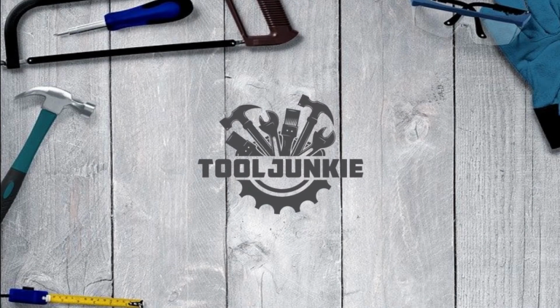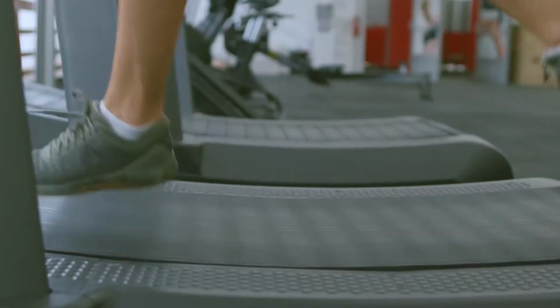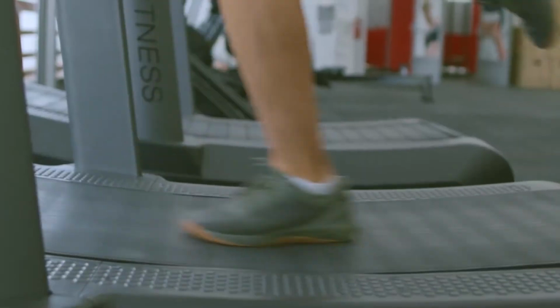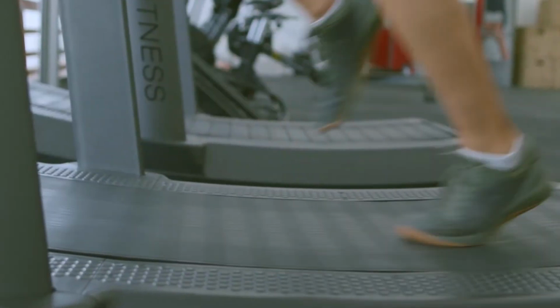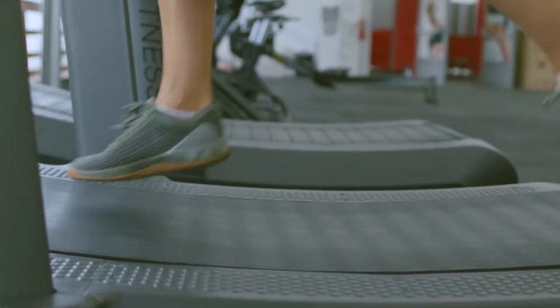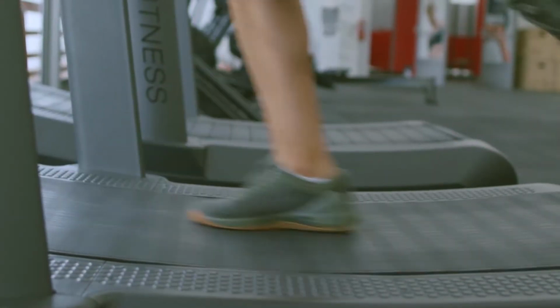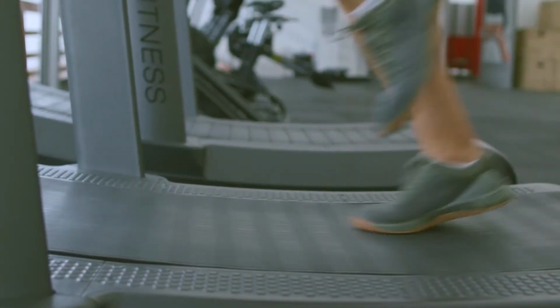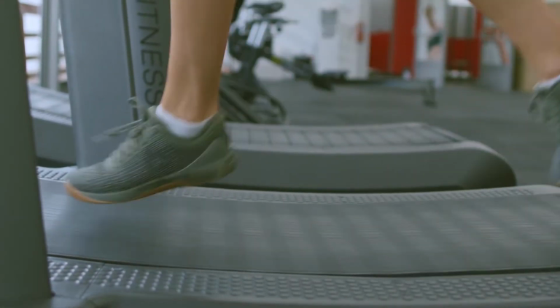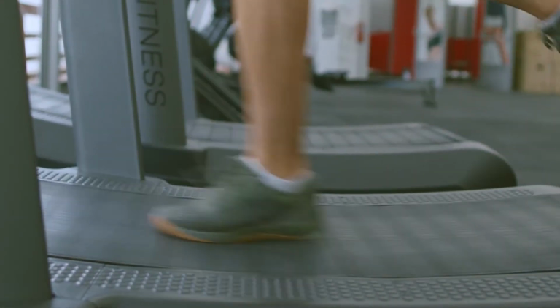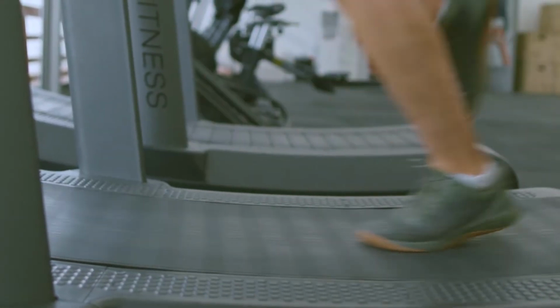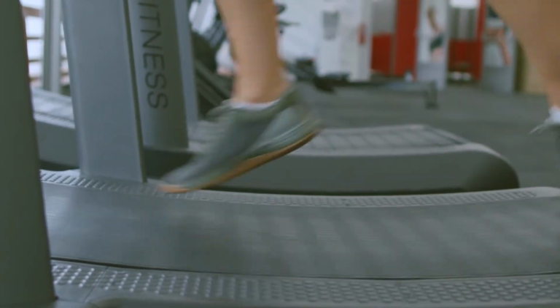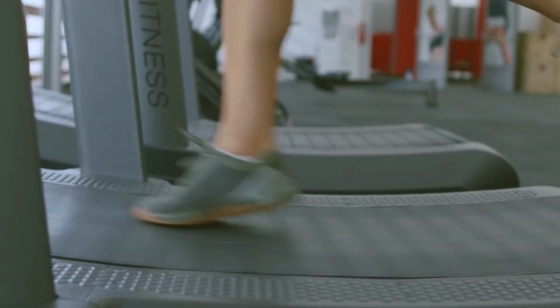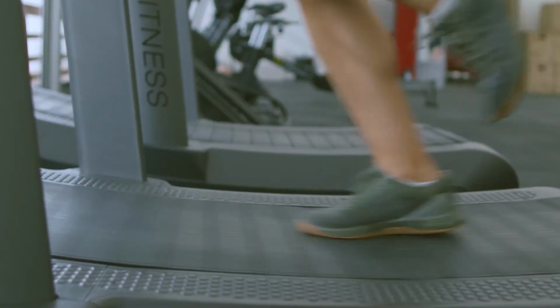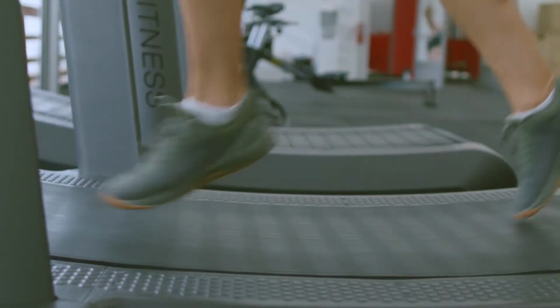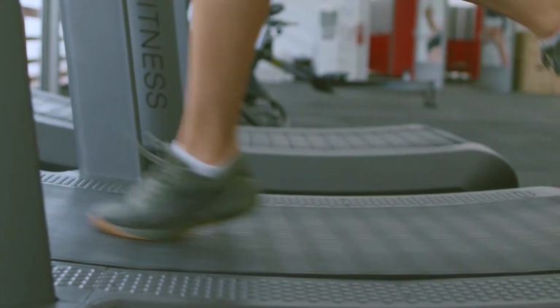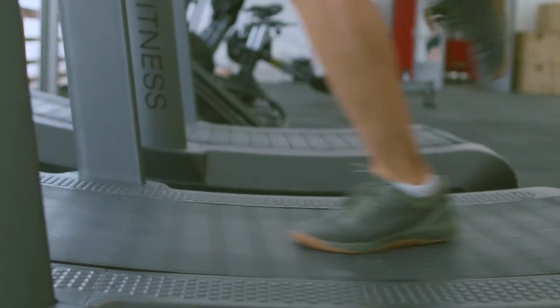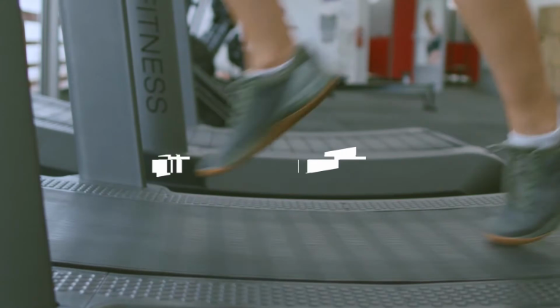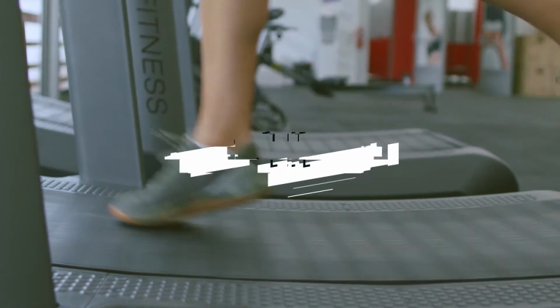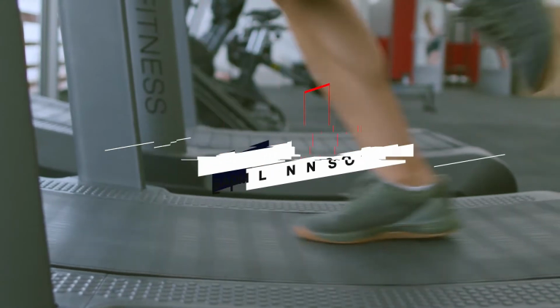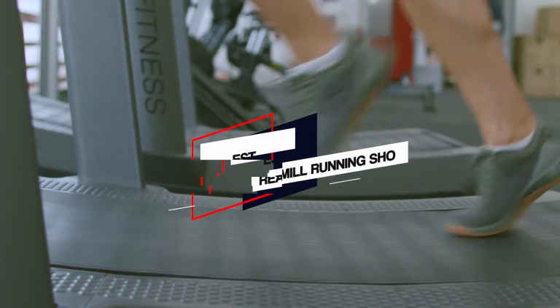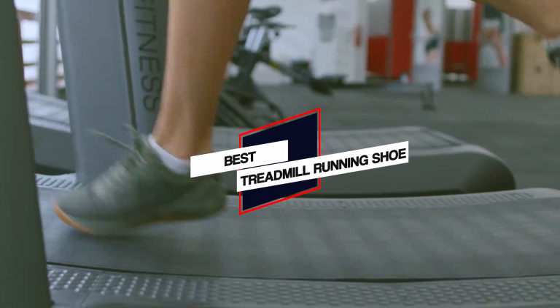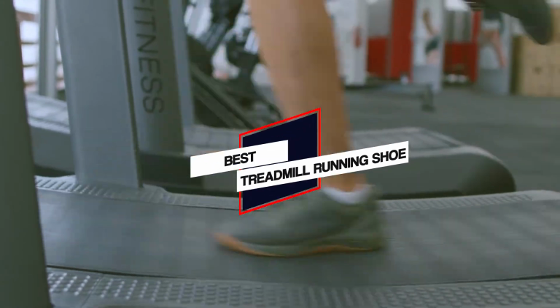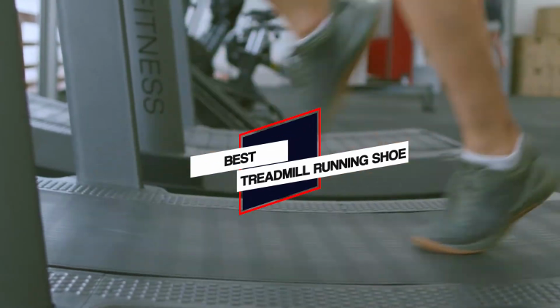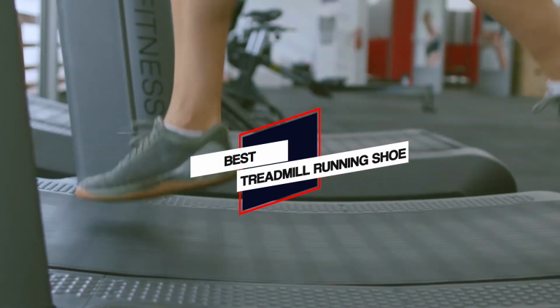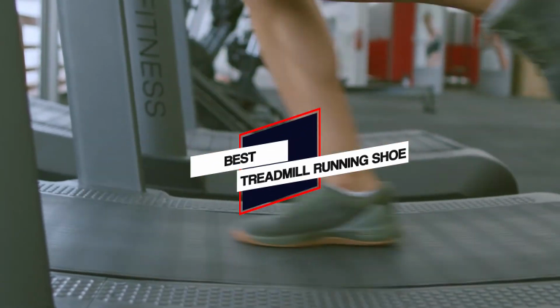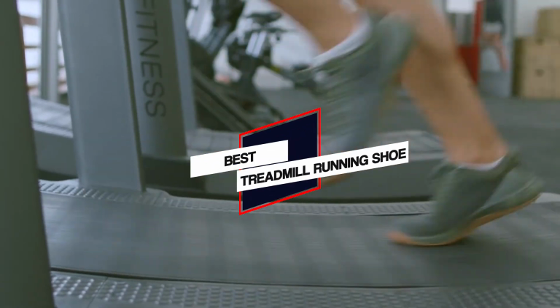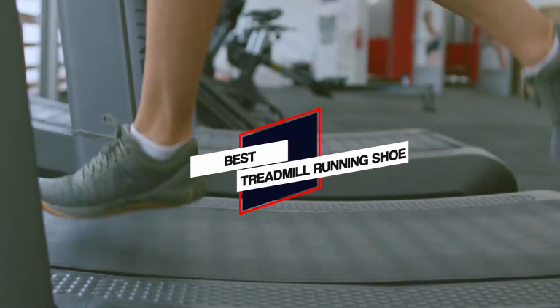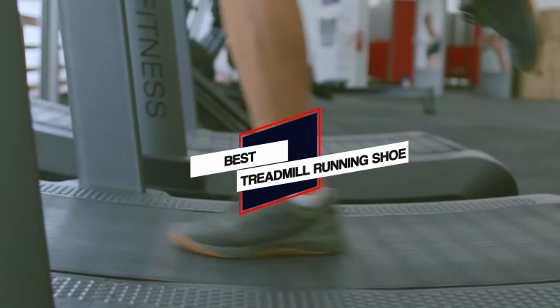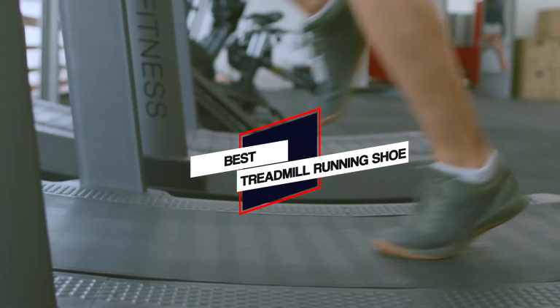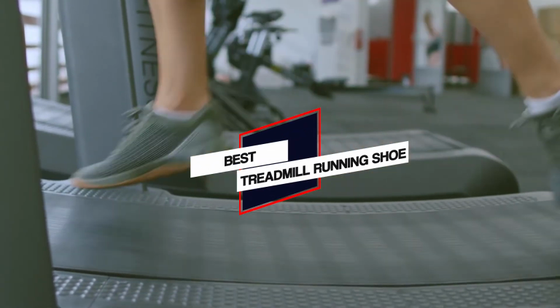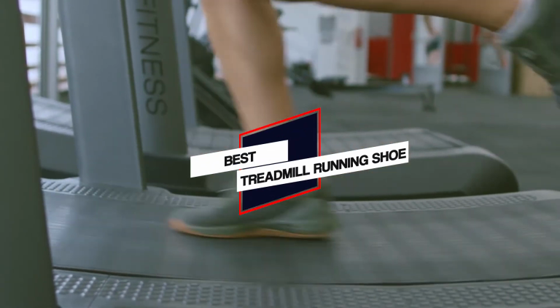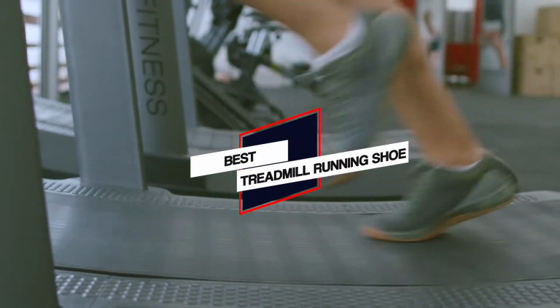We have put together a video of the 5 best treadmill running shoes on the market. So let's get started to find the best one for you.